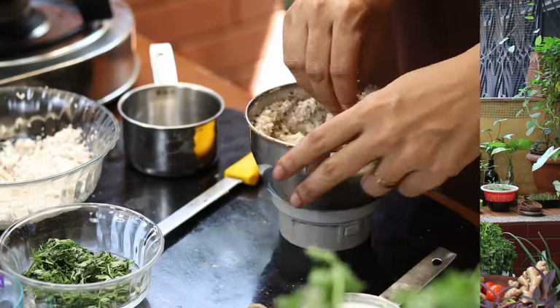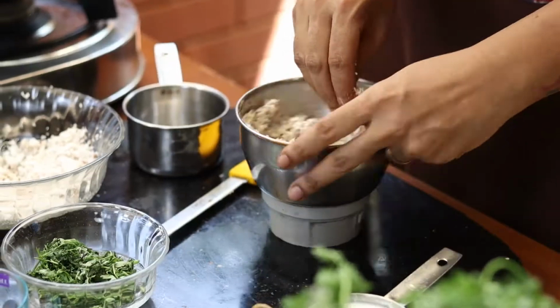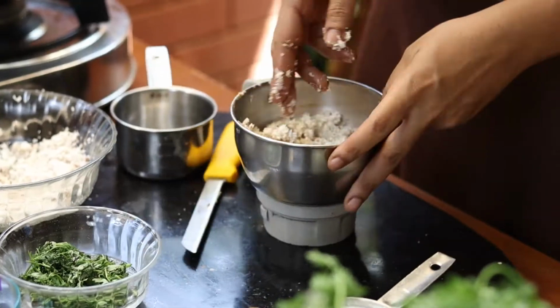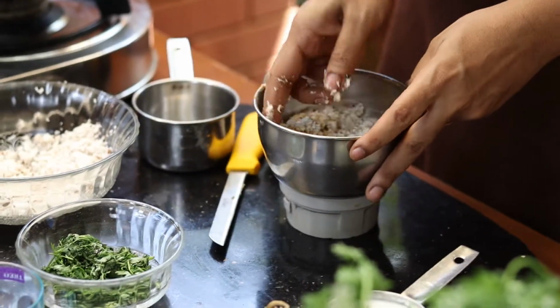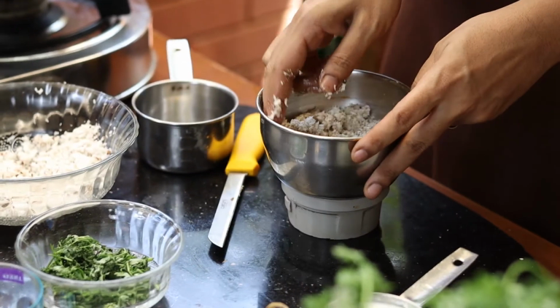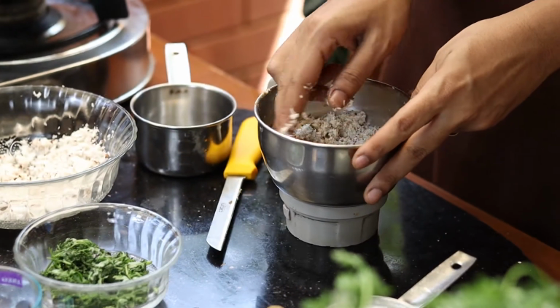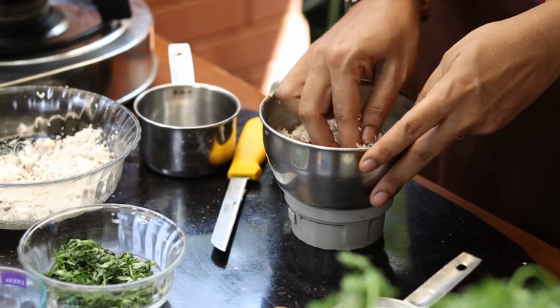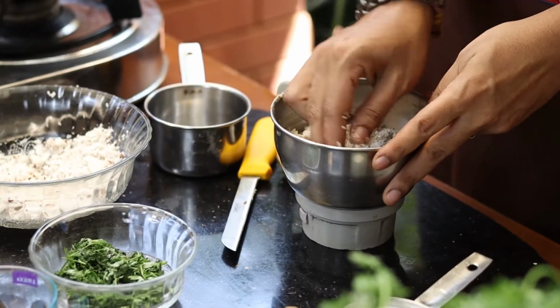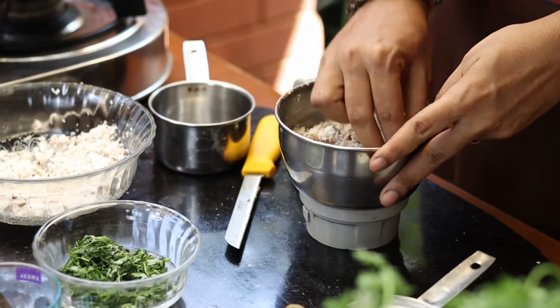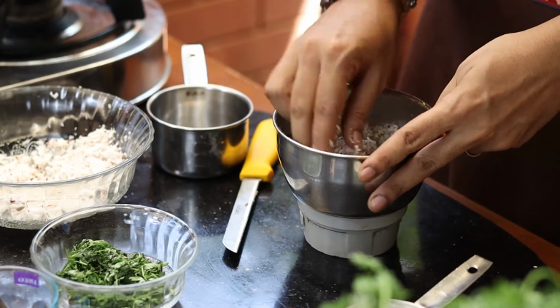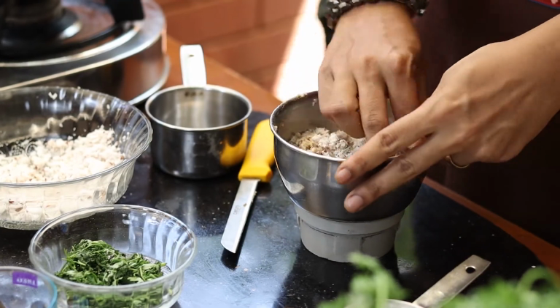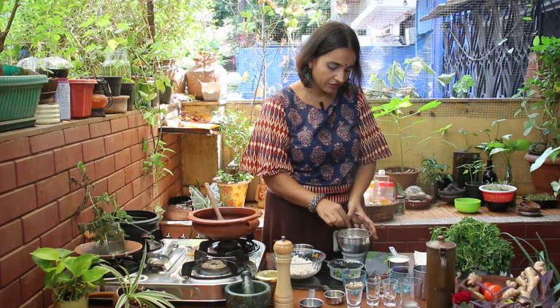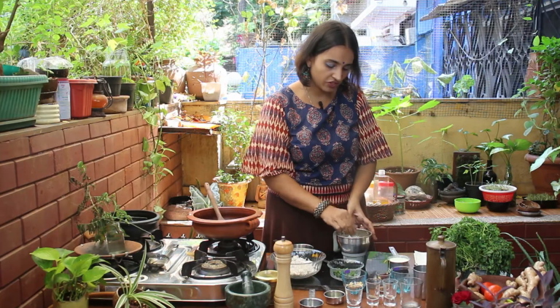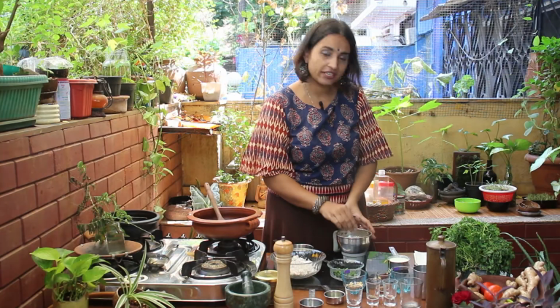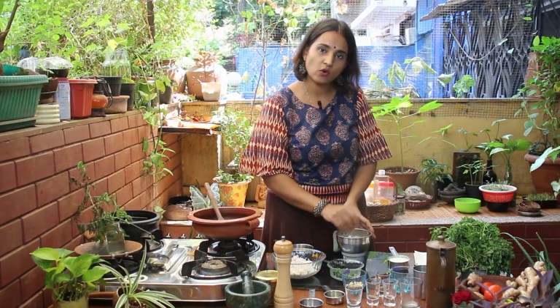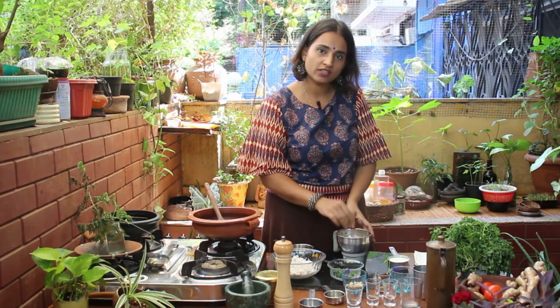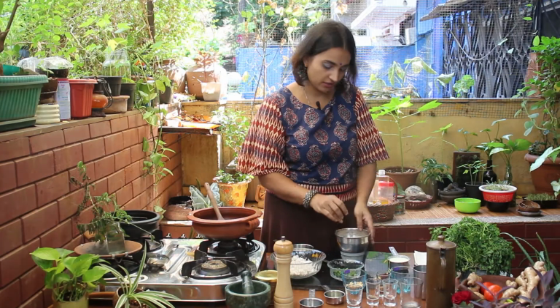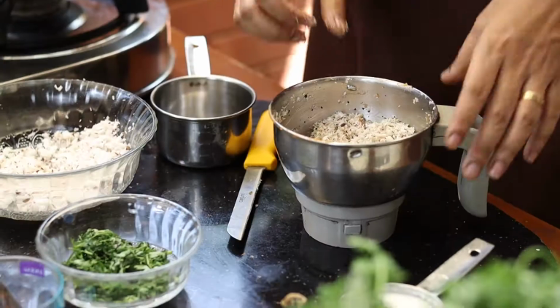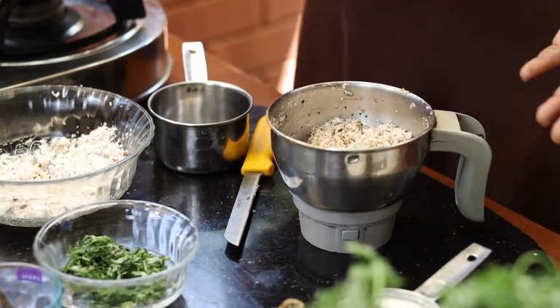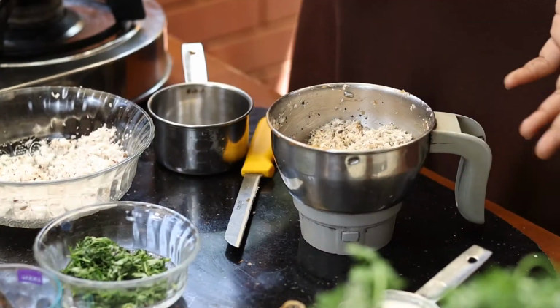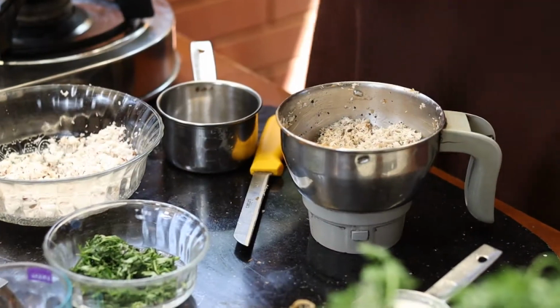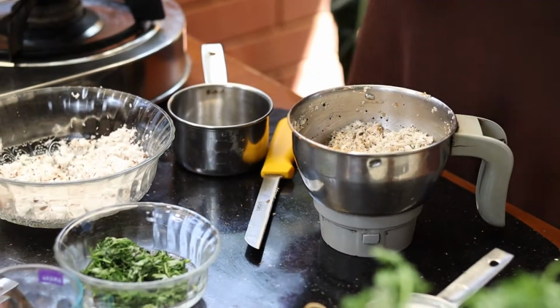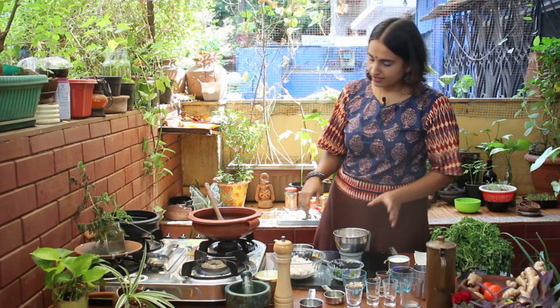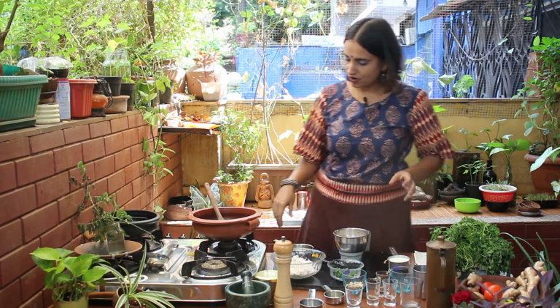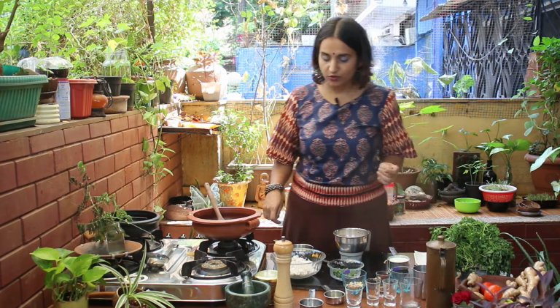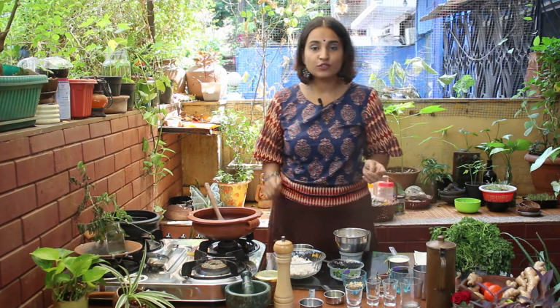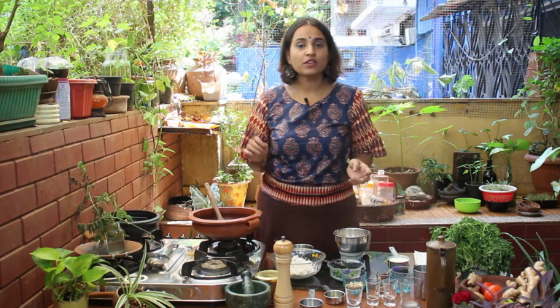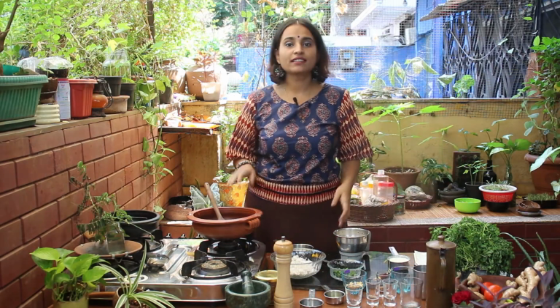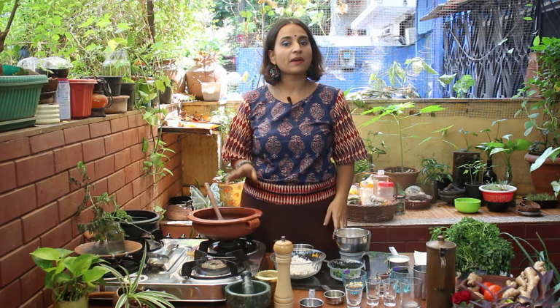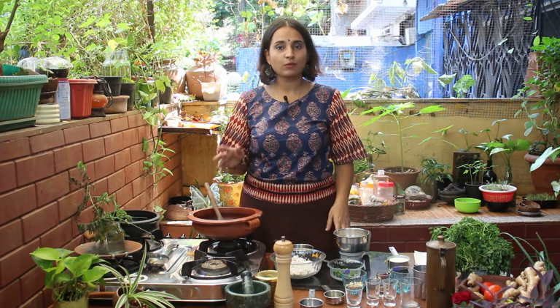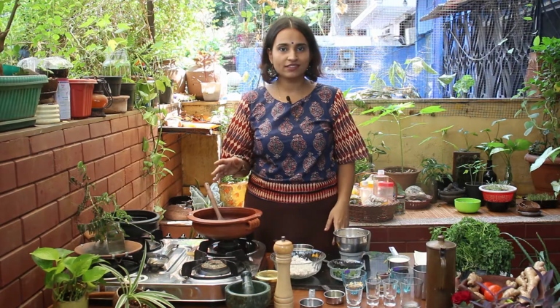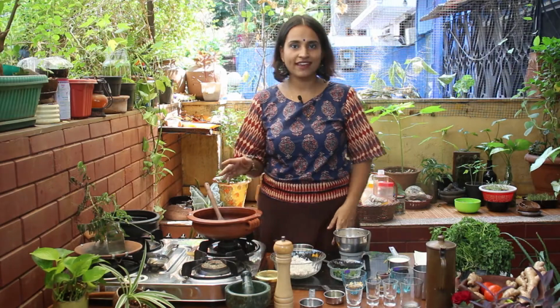We will now add the tempering of the fenugreek and the curry leaves to this and grind it together. Now we have ground the fresh grated coconut and the ginger. Now we are going to heat the pan once again.